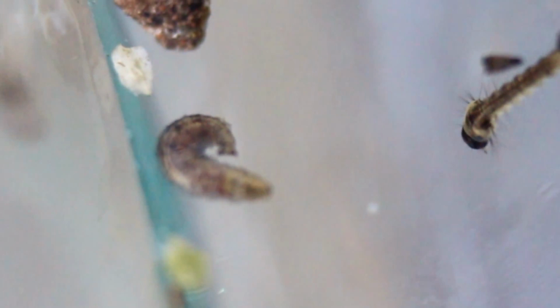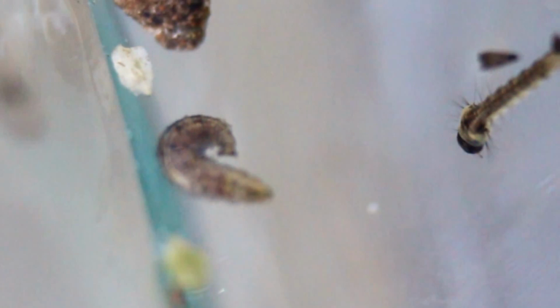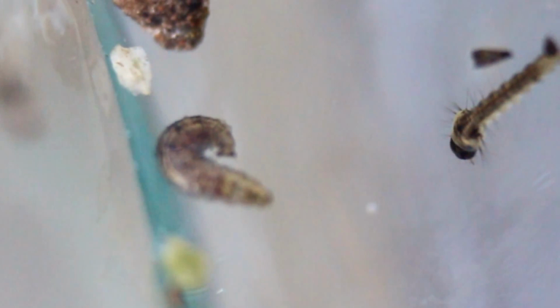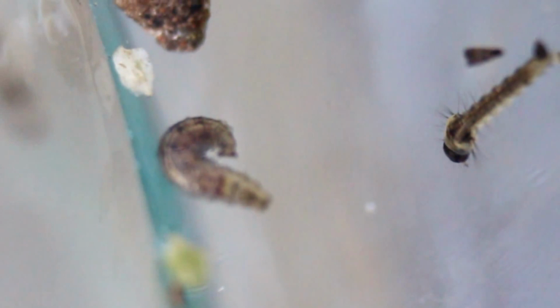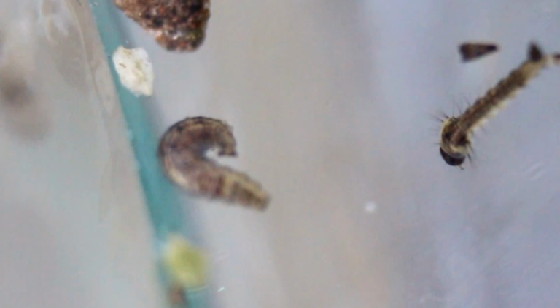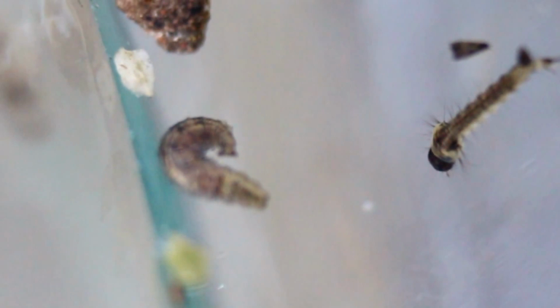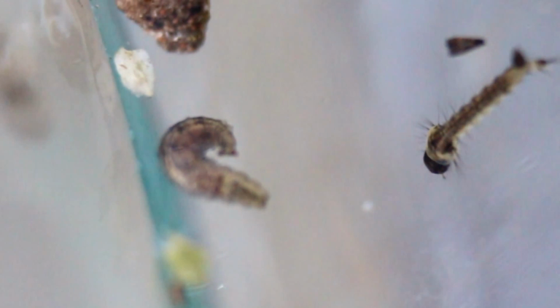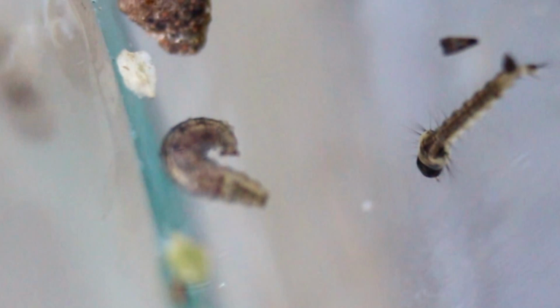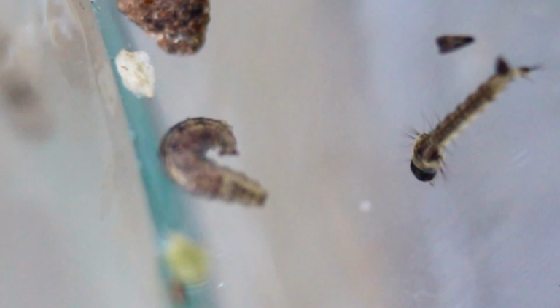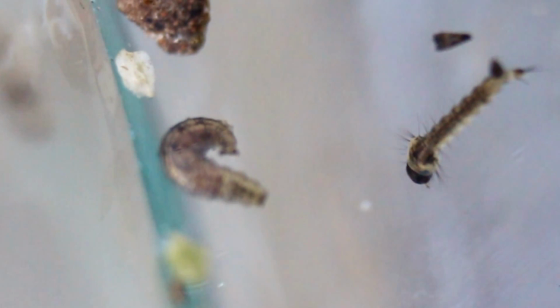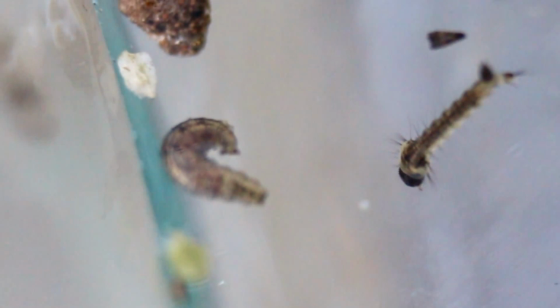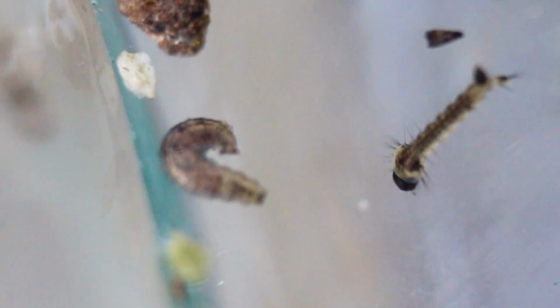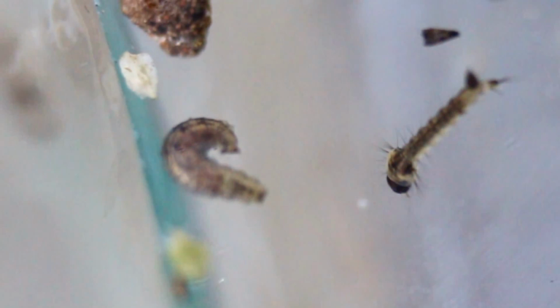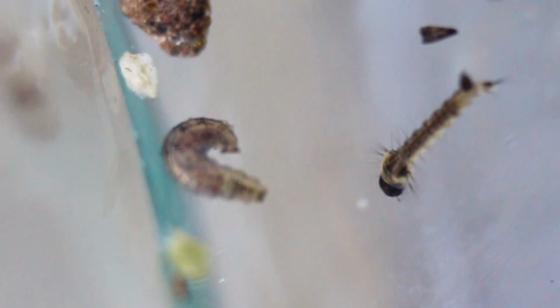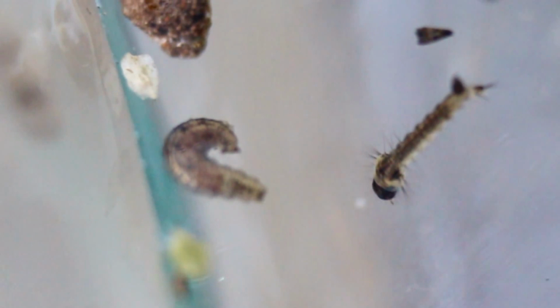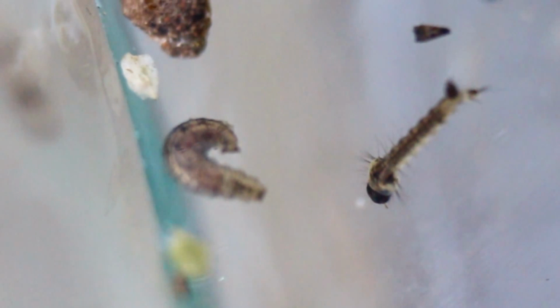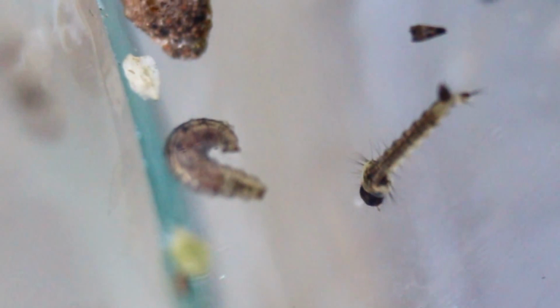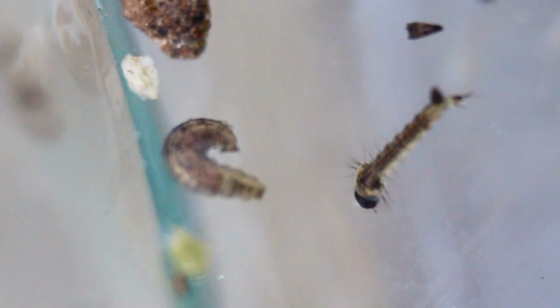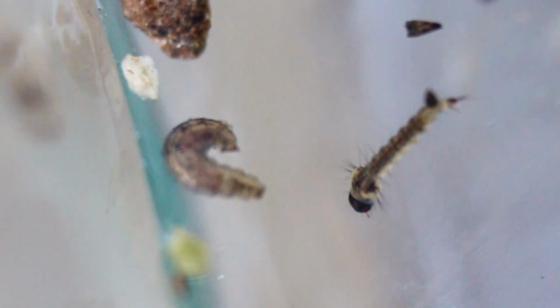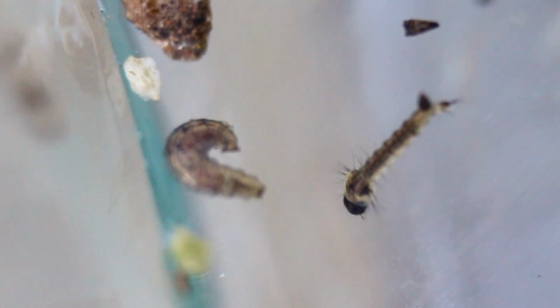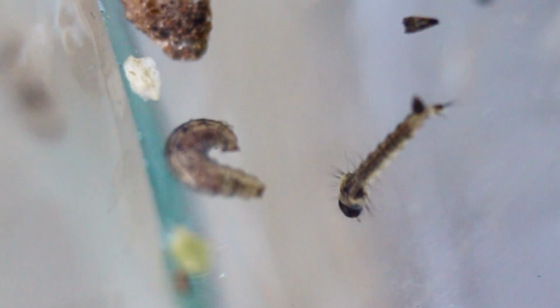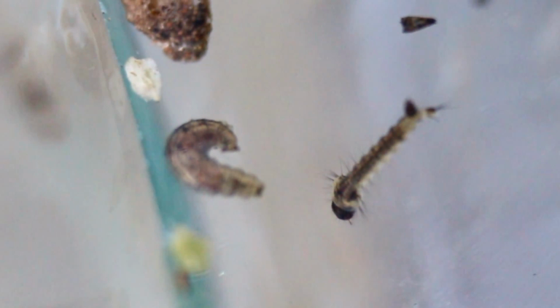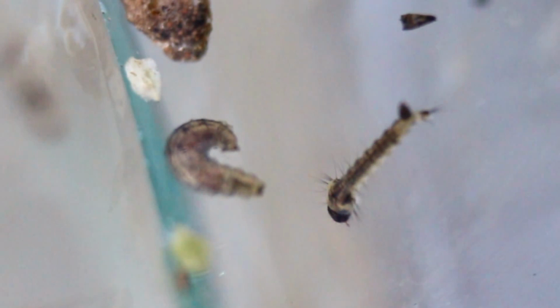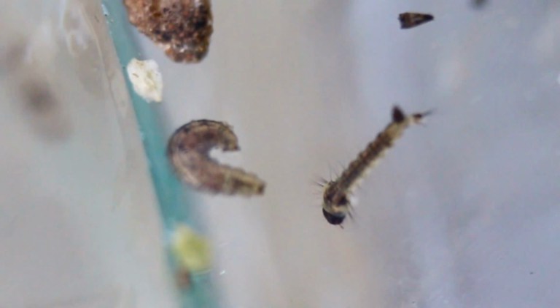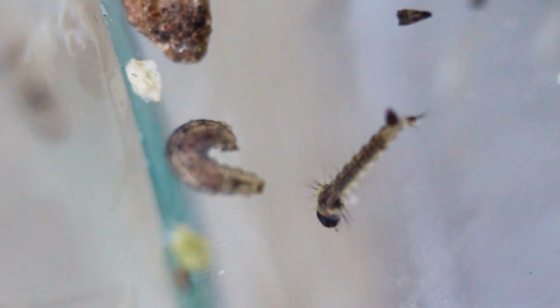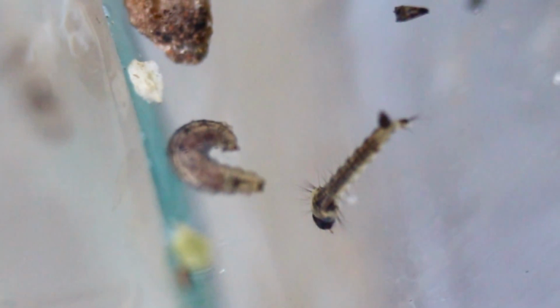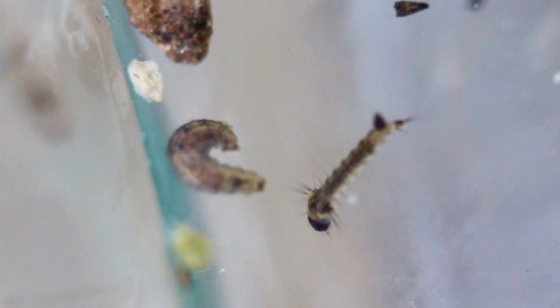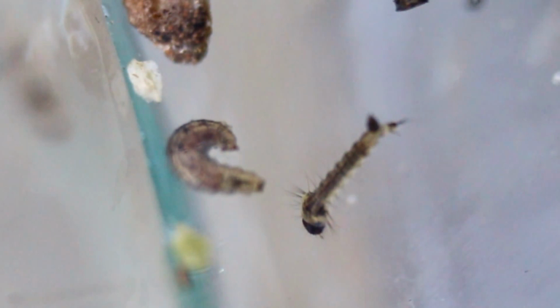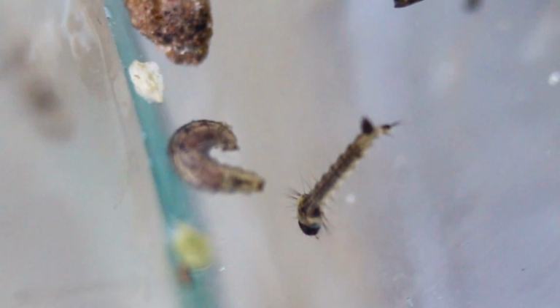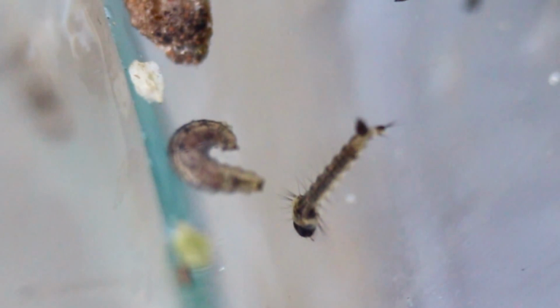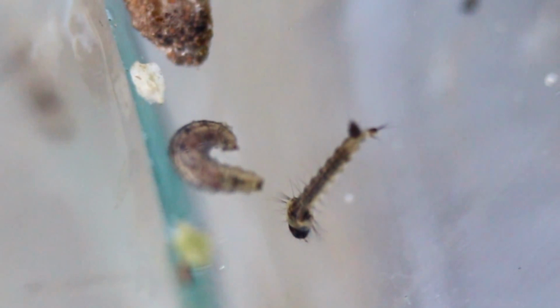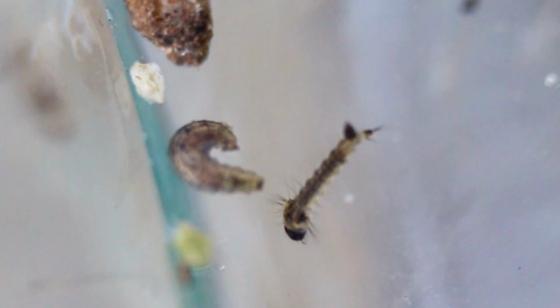There's a mosquito larva that just came into frame and he leaves quickly for some reason or another.